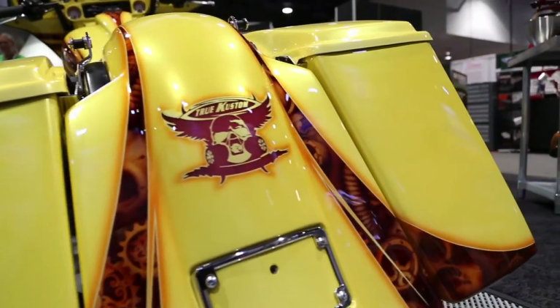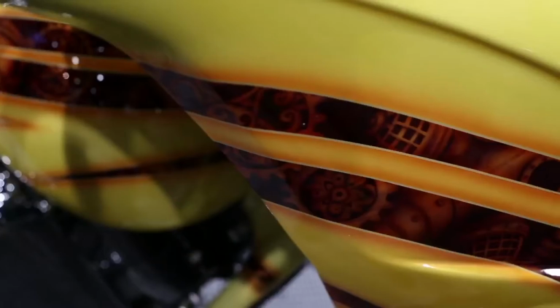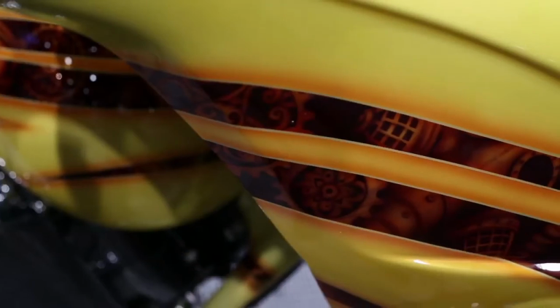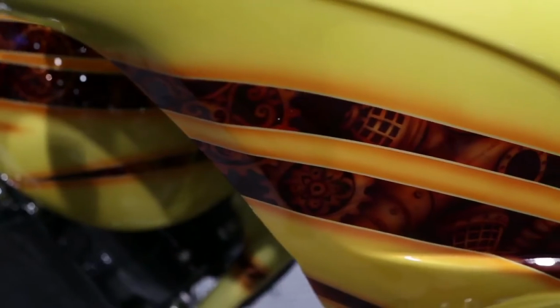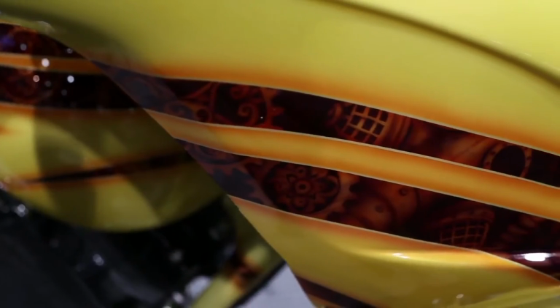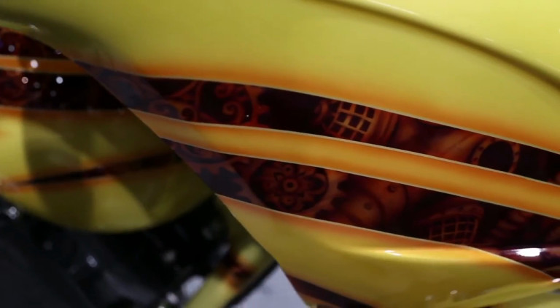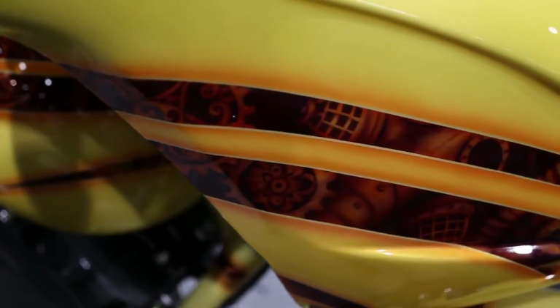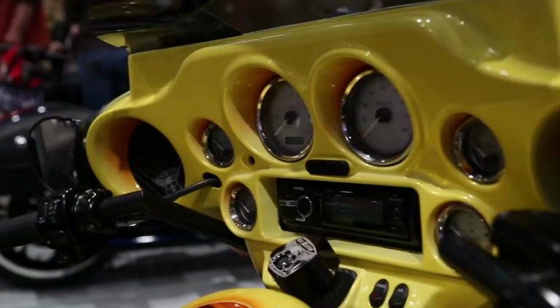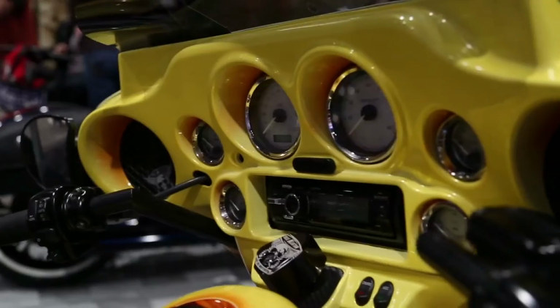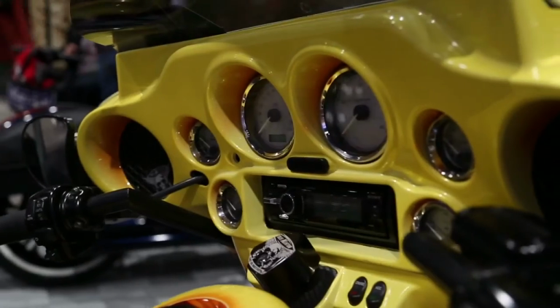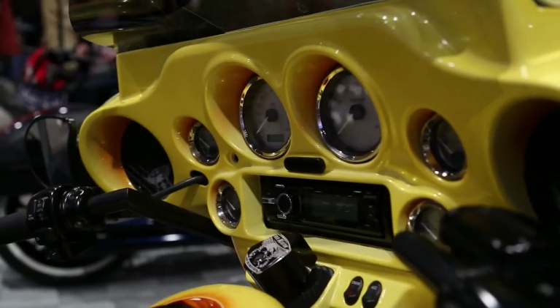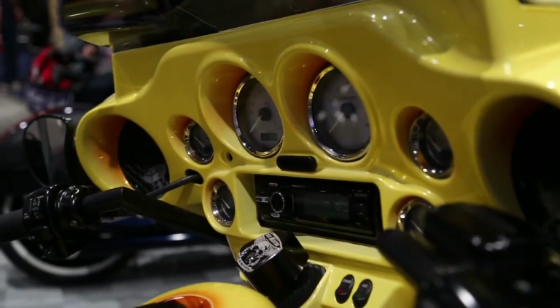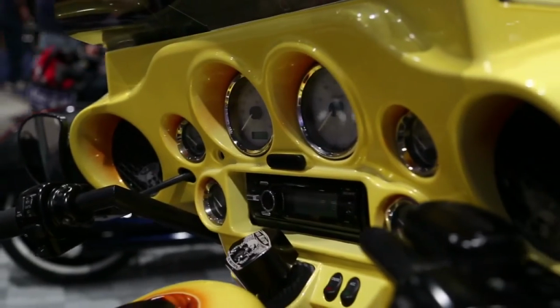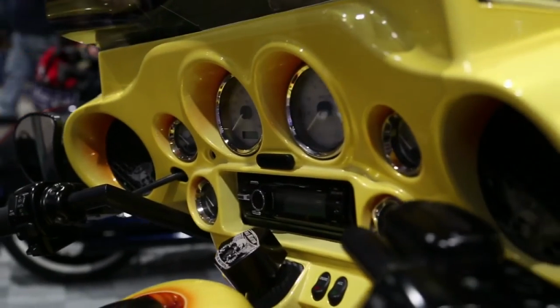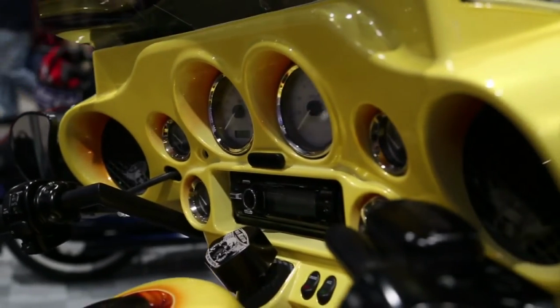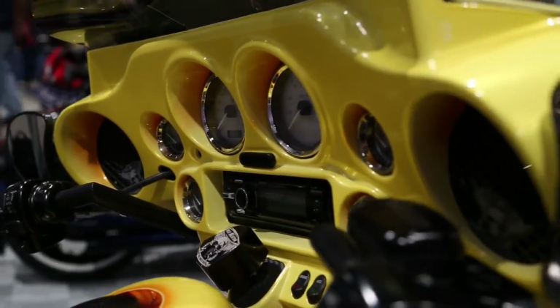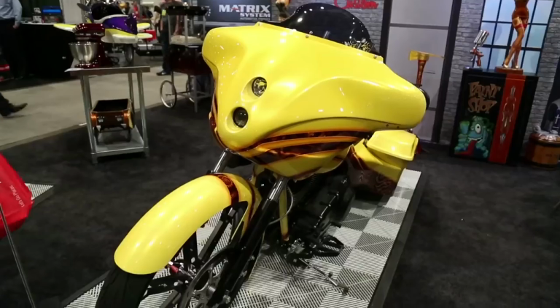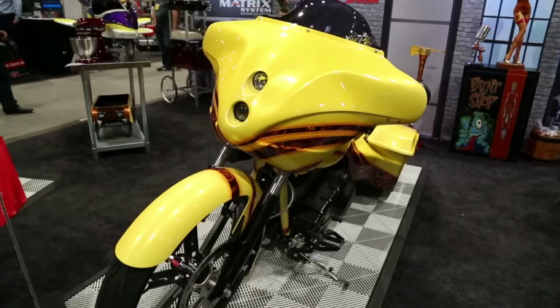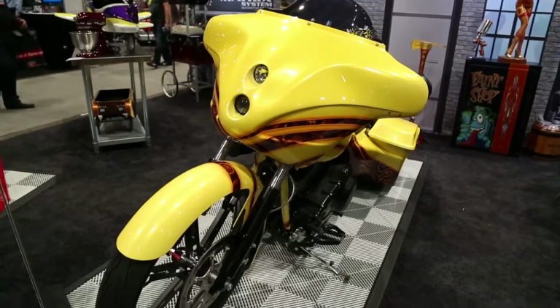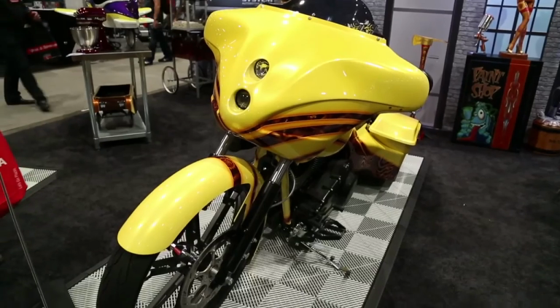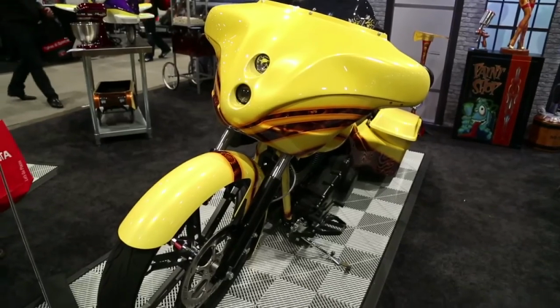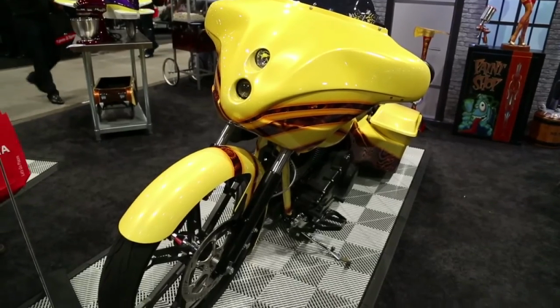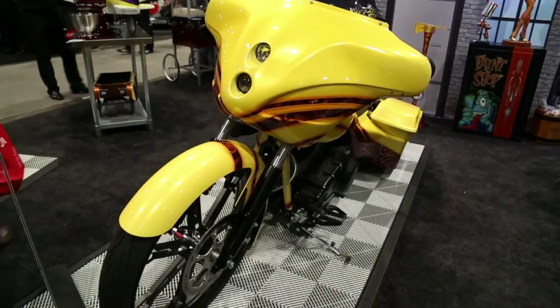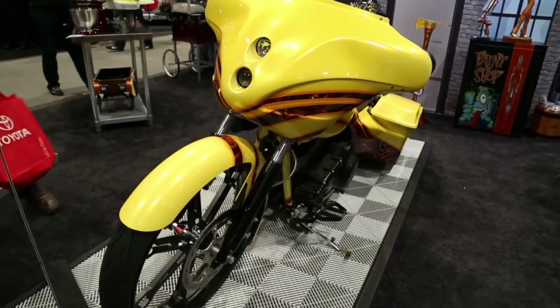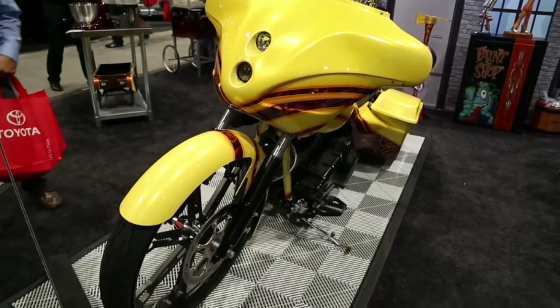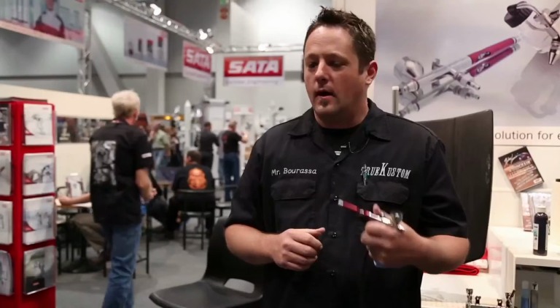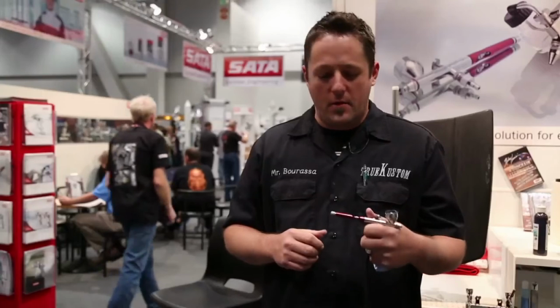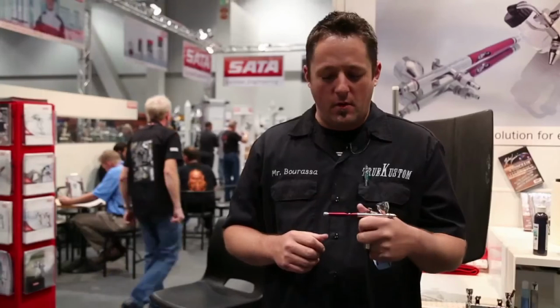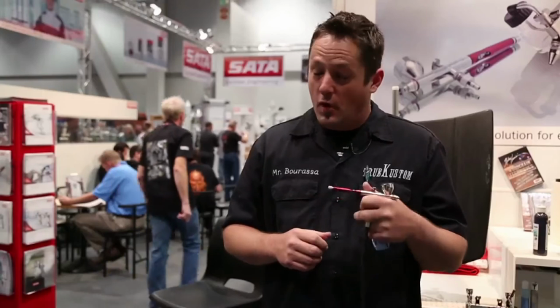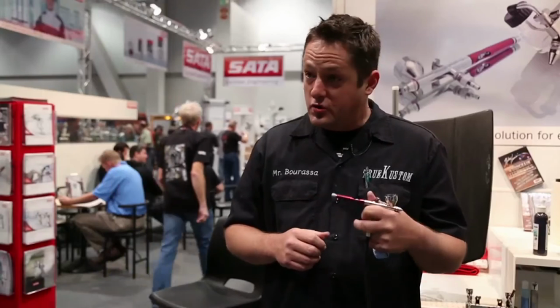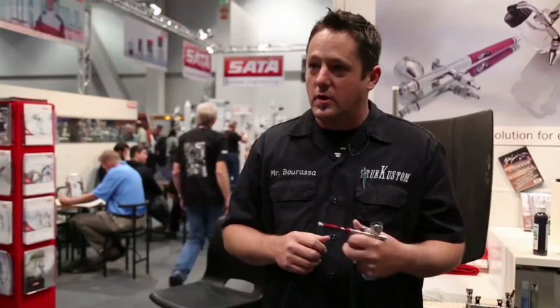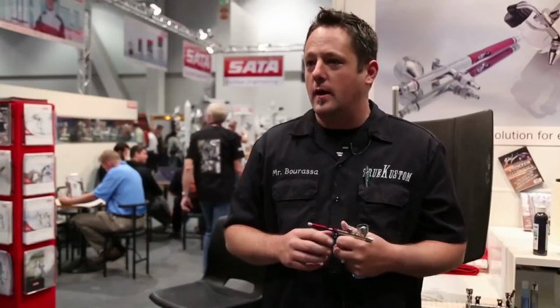I've been using Sauta gear for quite a few years now. Just got introduced to the new Graf 4 line — love them, they're a real versatile gun.